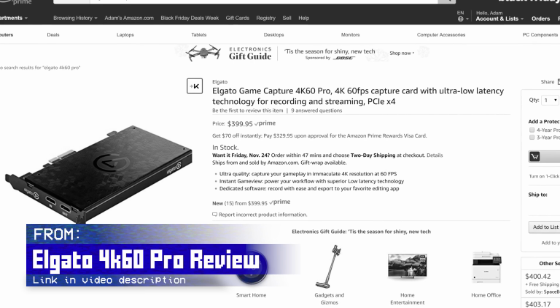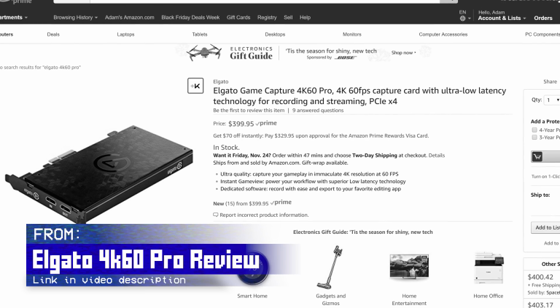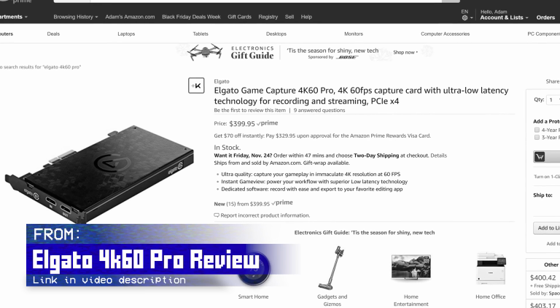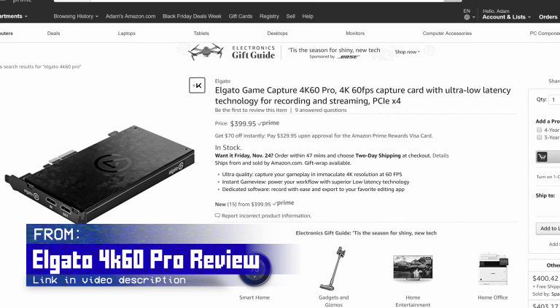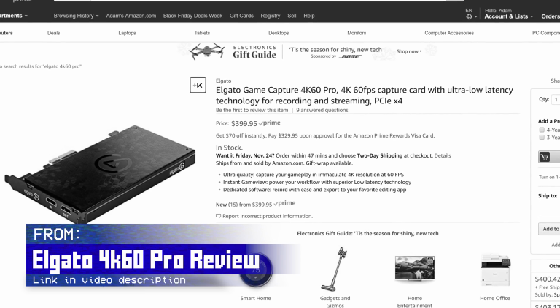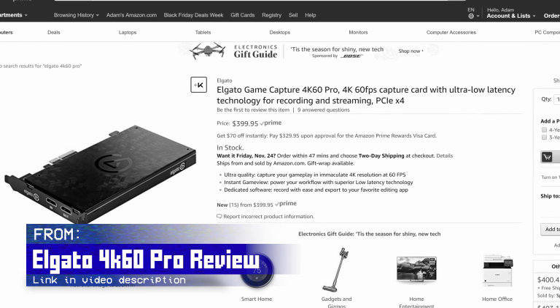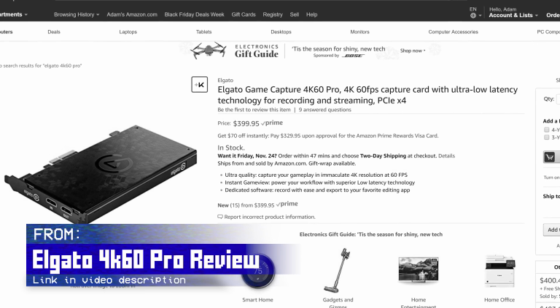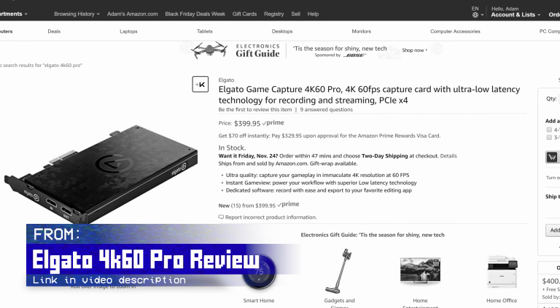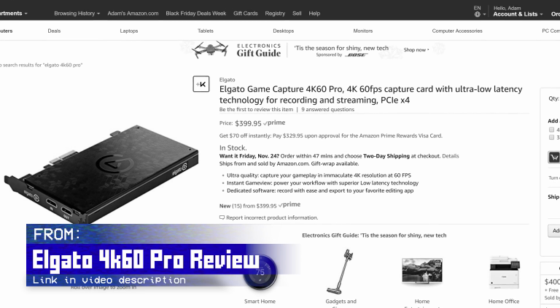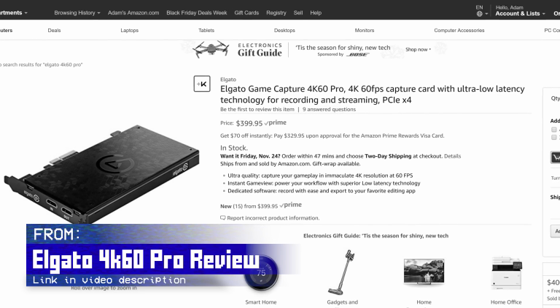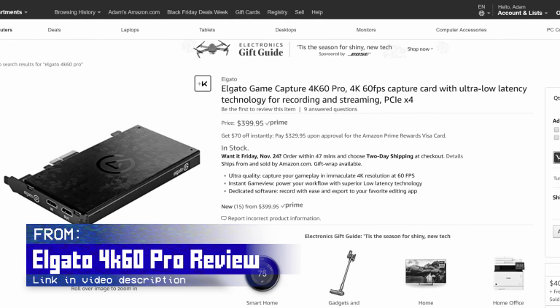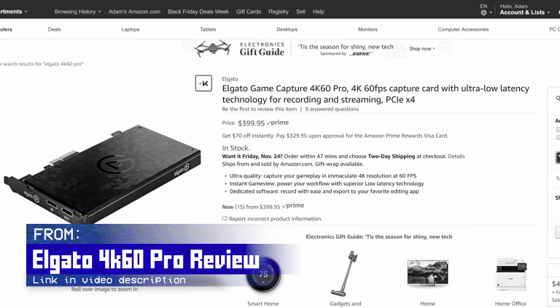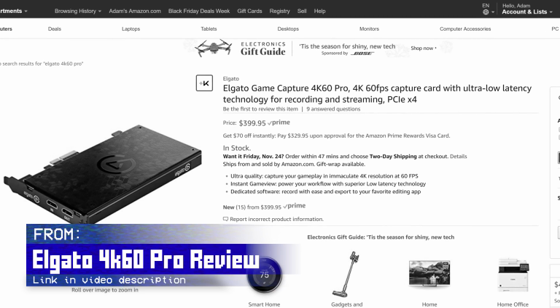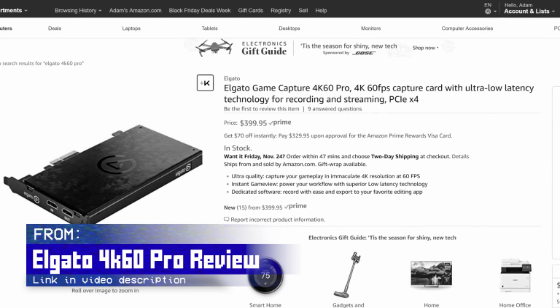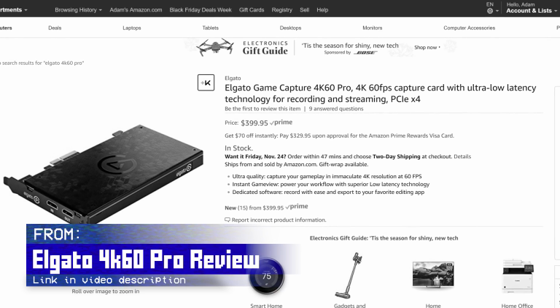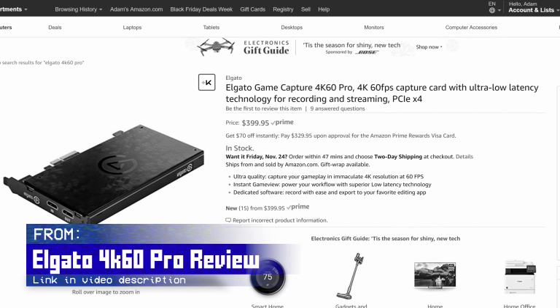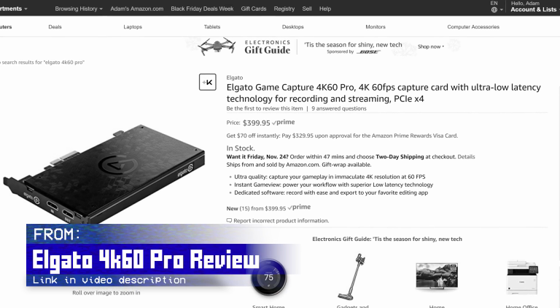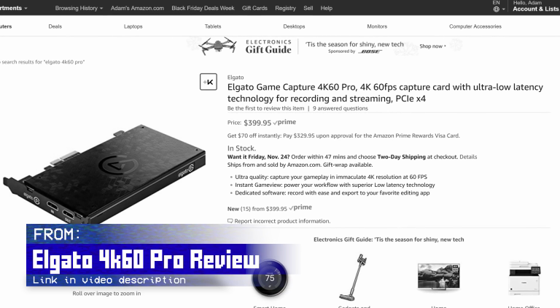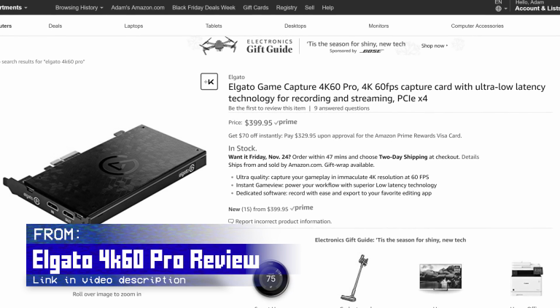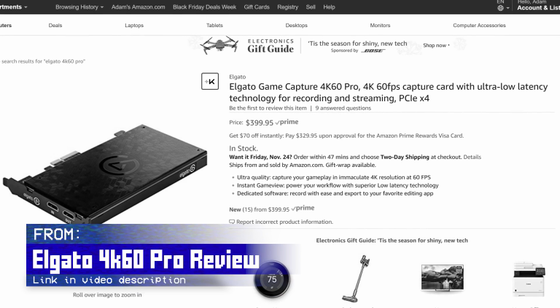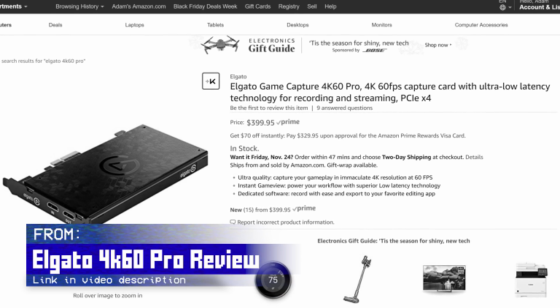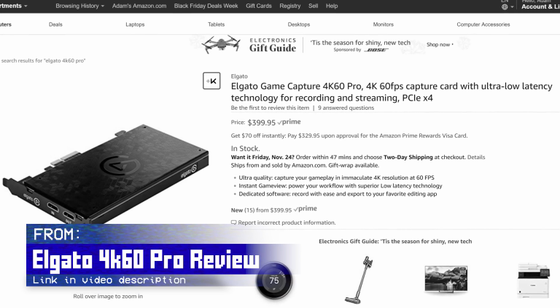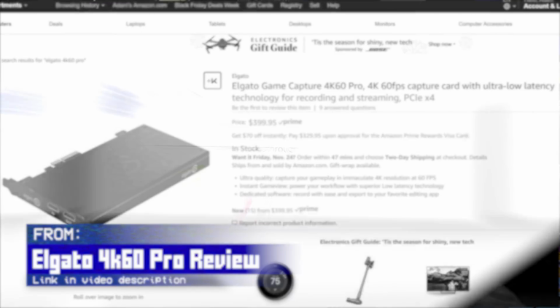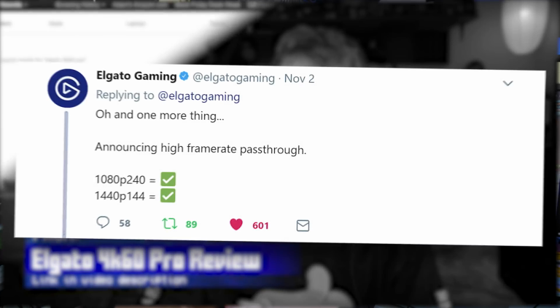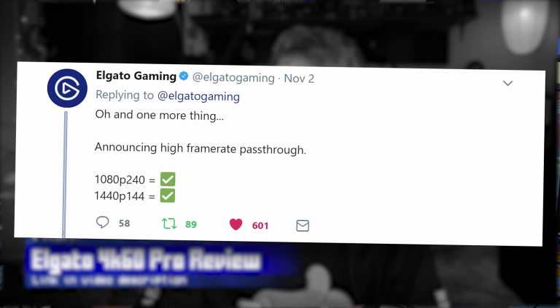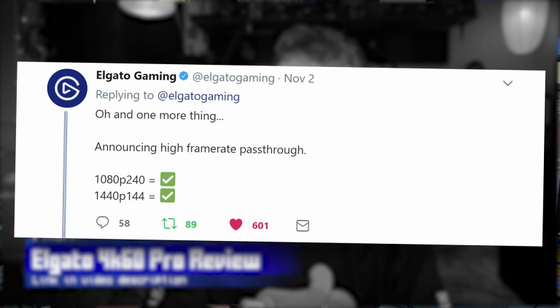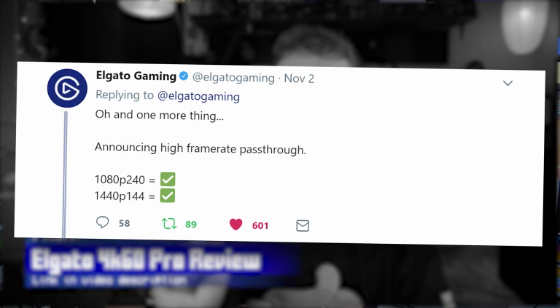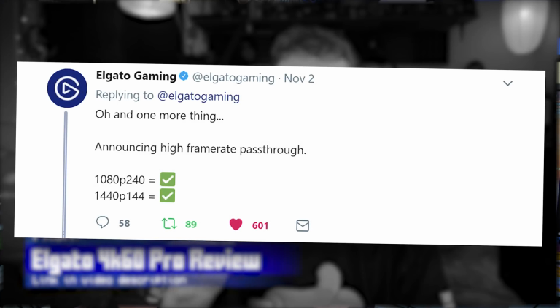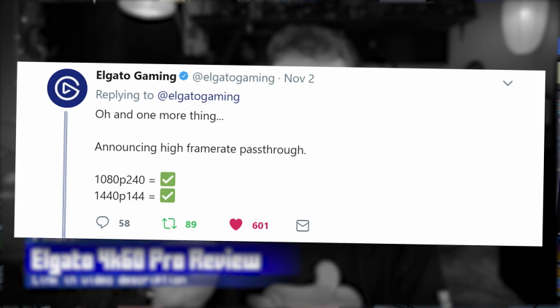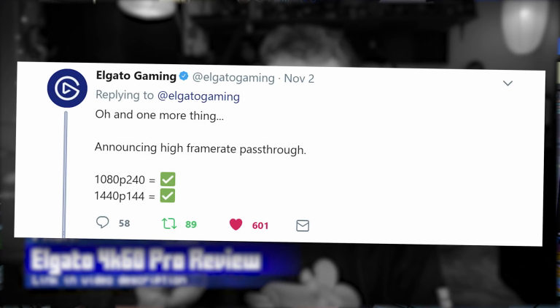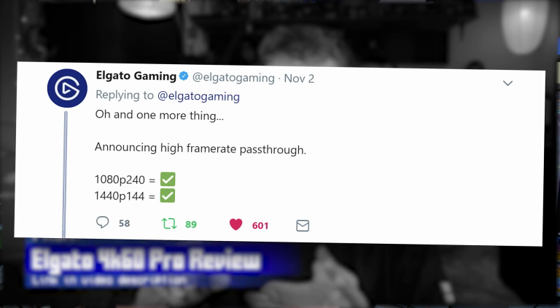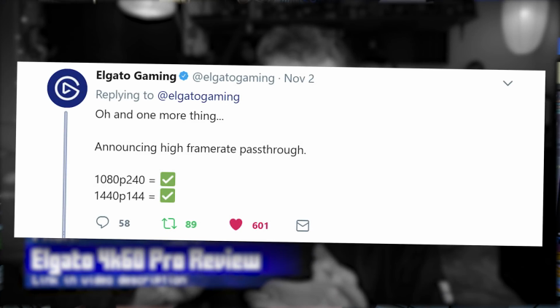It supports not only 4K 60fps, but 1080p up to 240Hz and 1440p up to 144Hz as well.